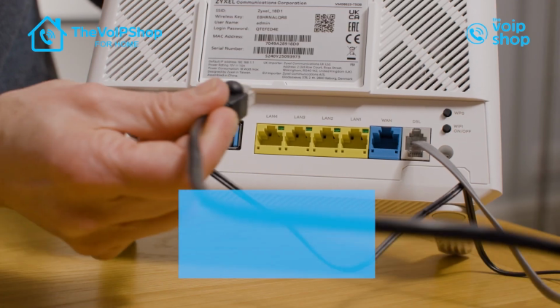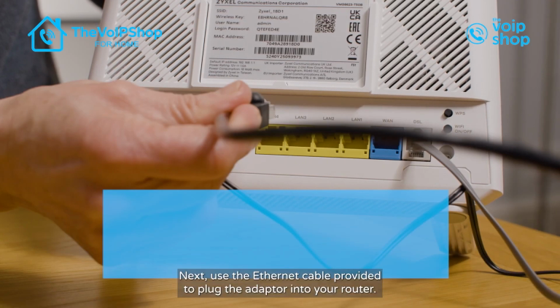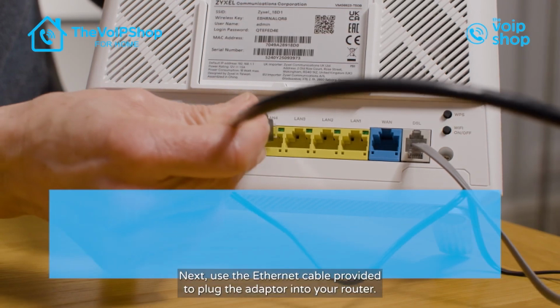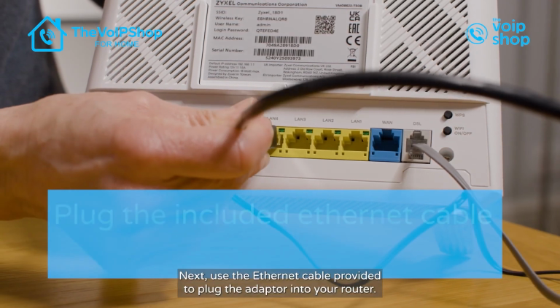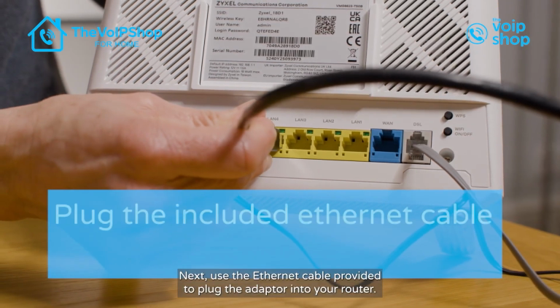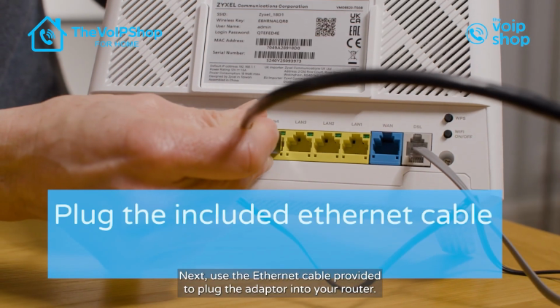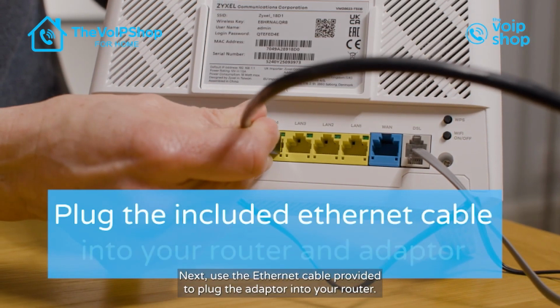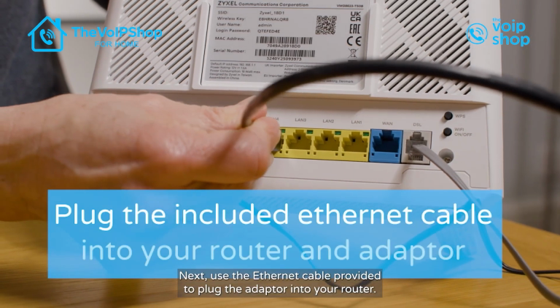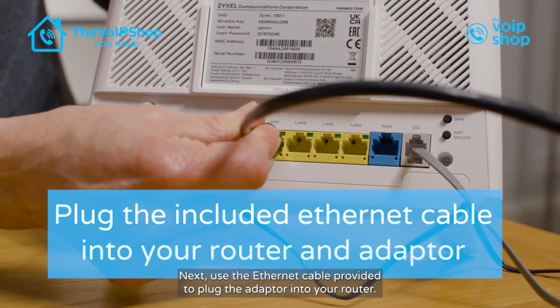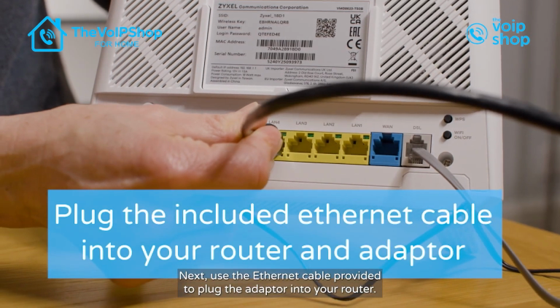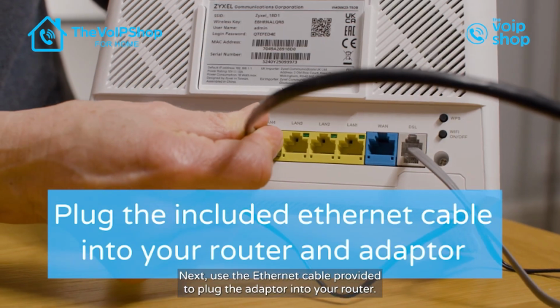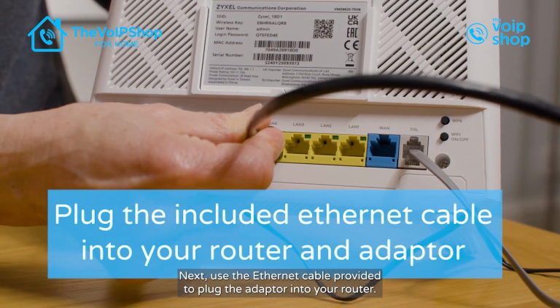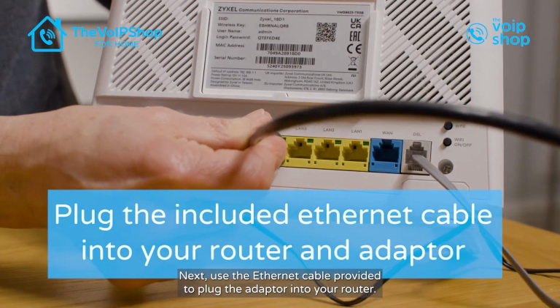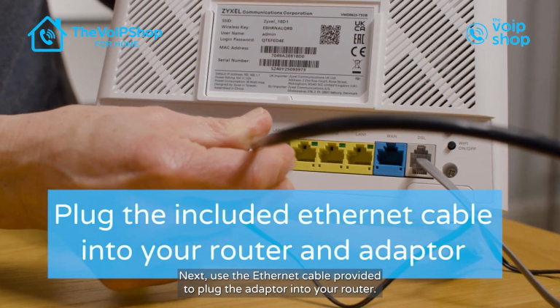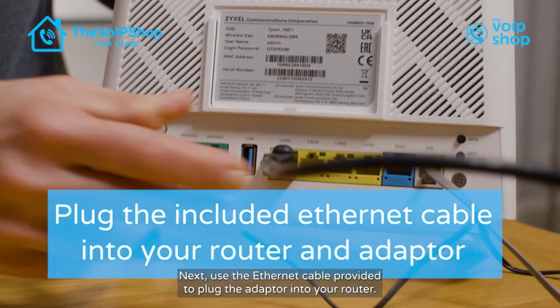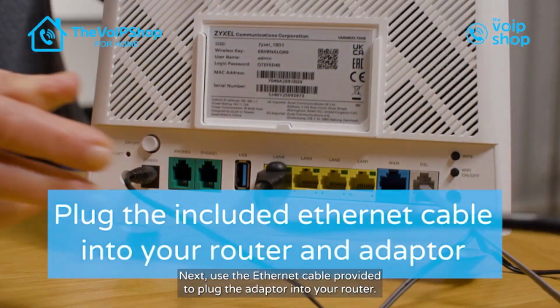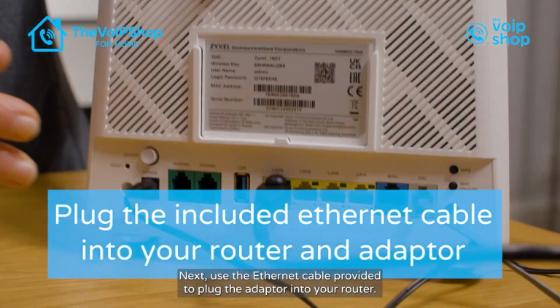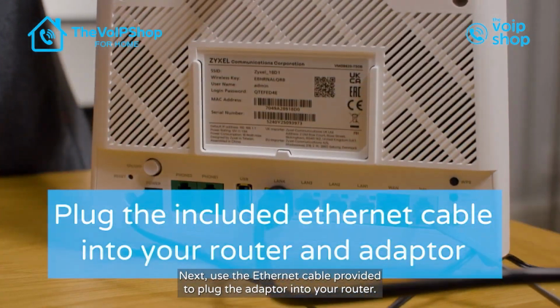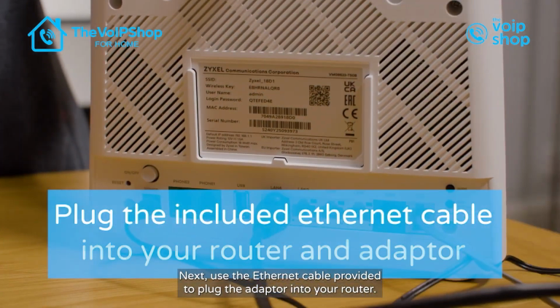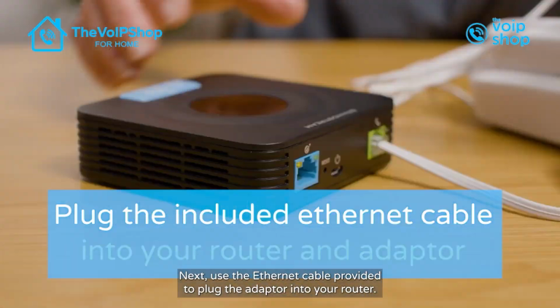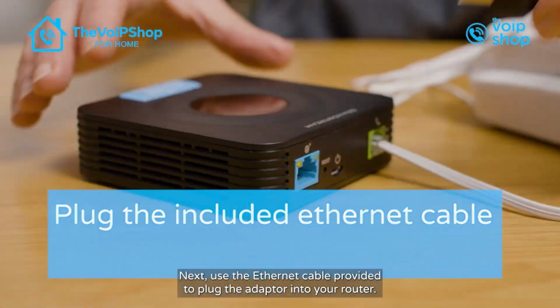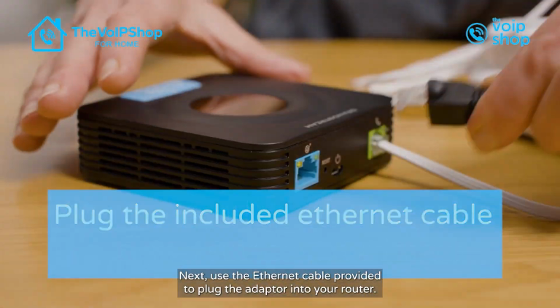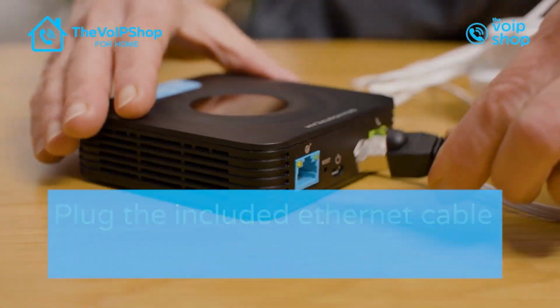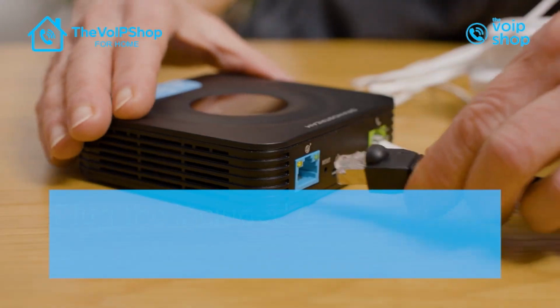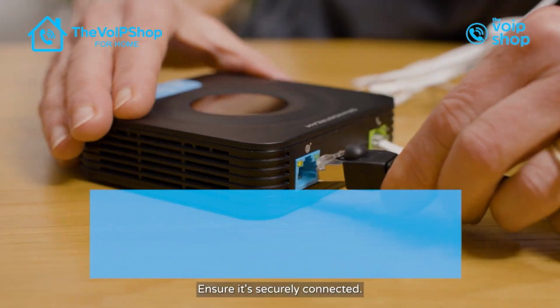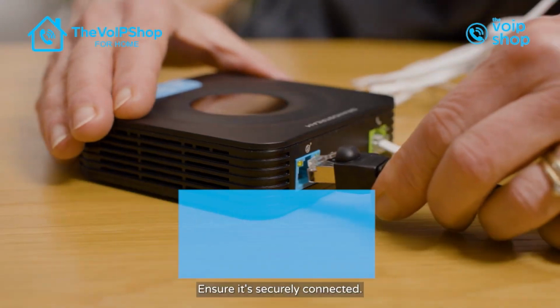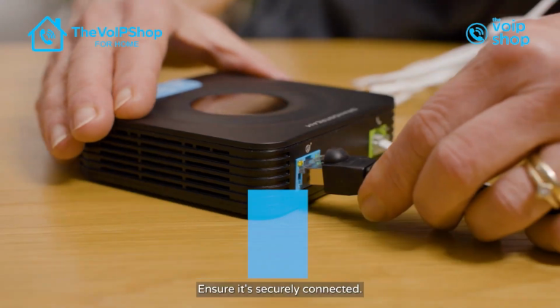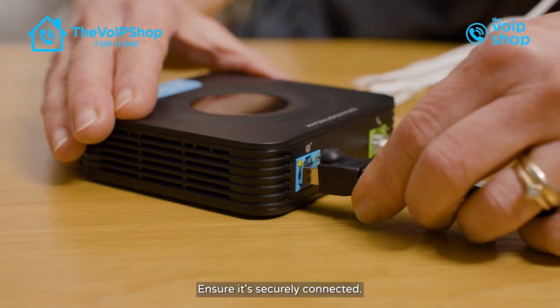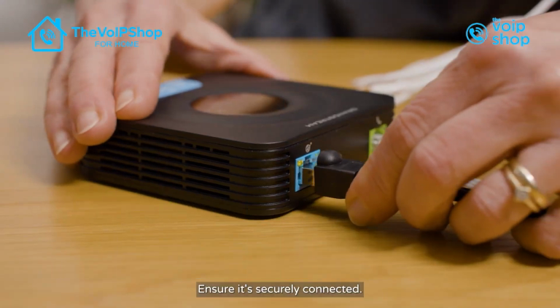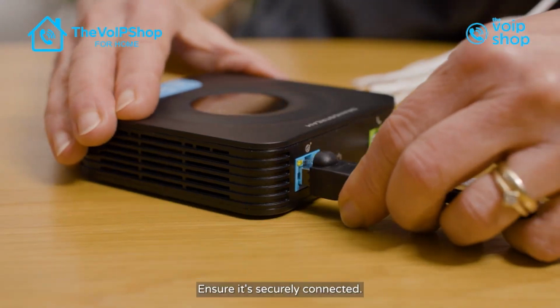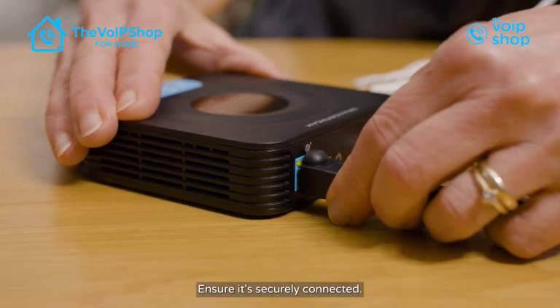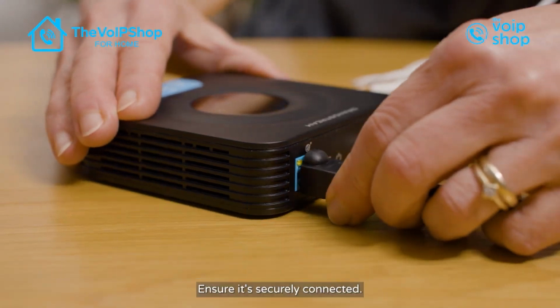Next, use the ethernet cable provided to plug the adapter into your router. Ensure it's securely connected.